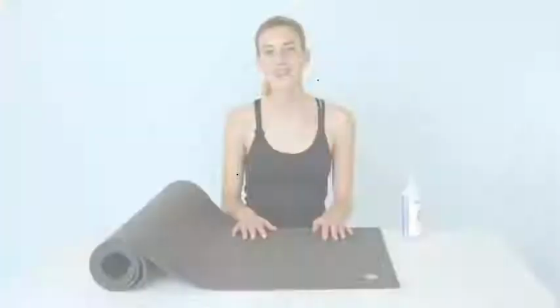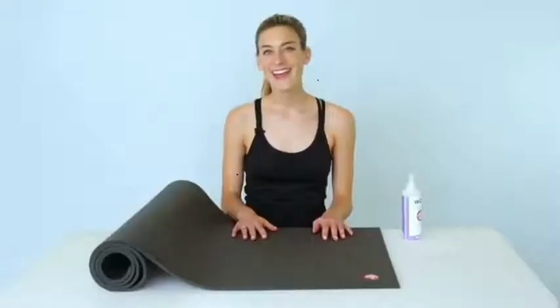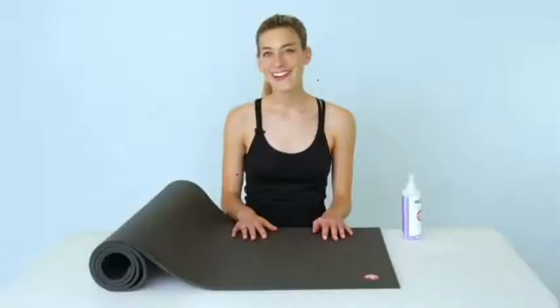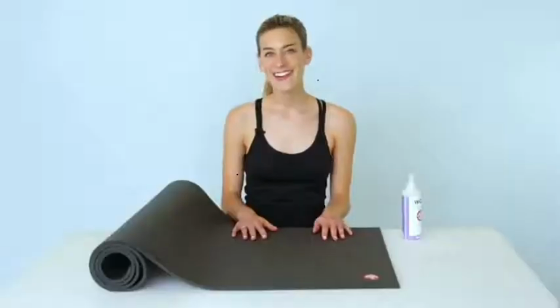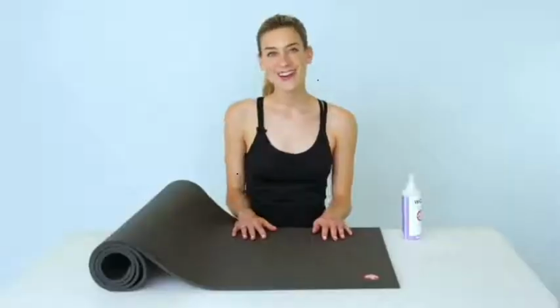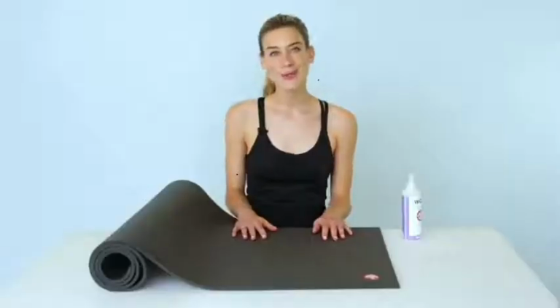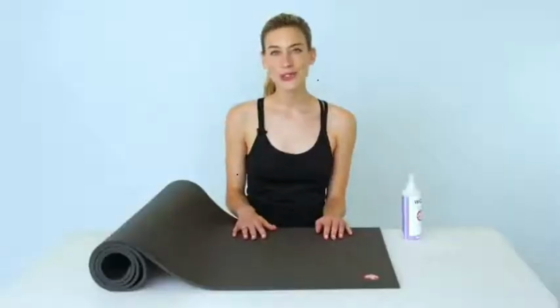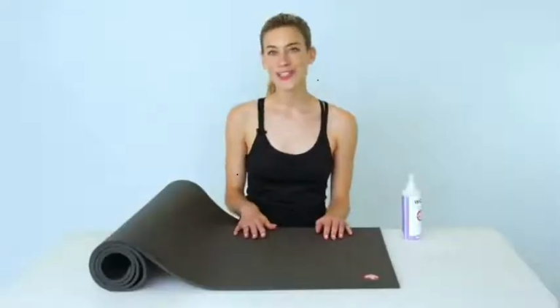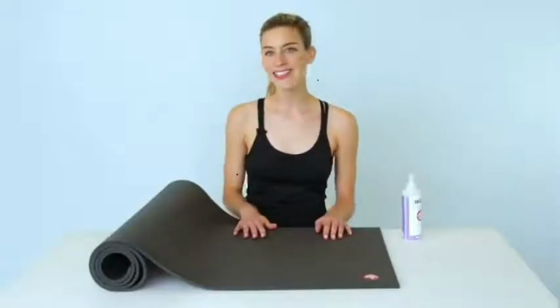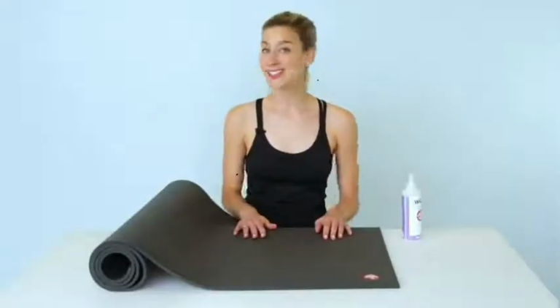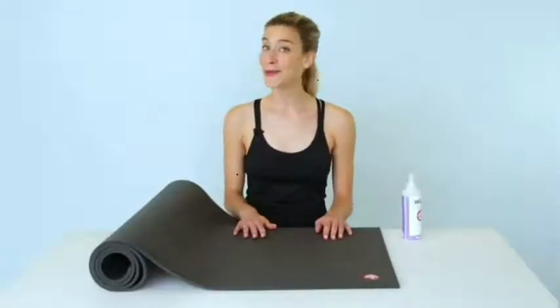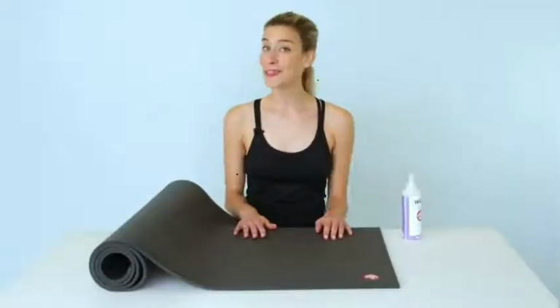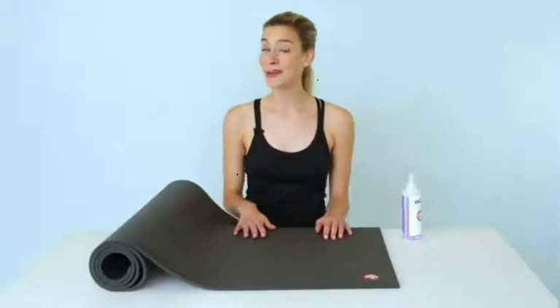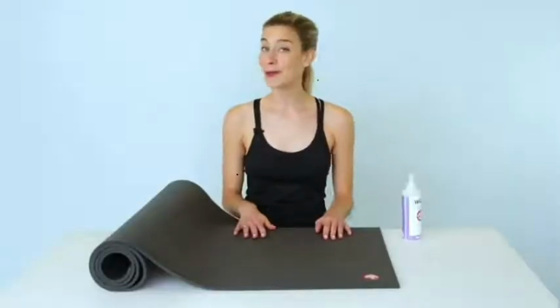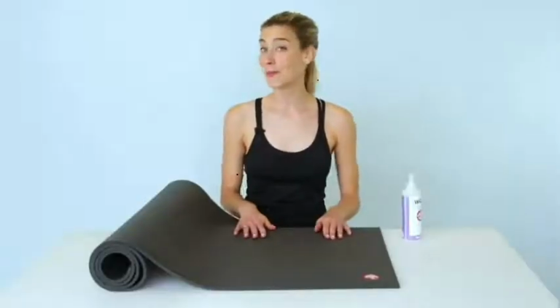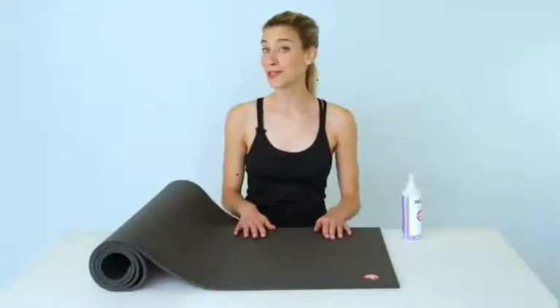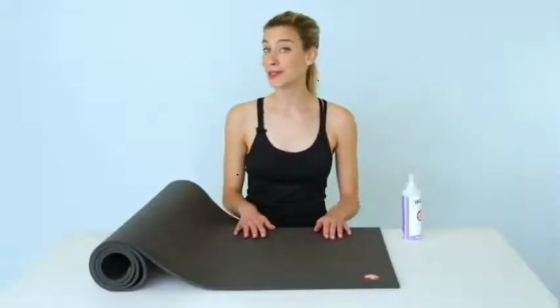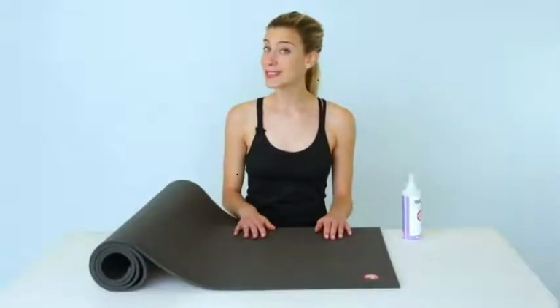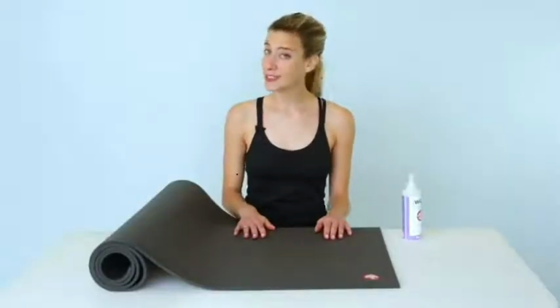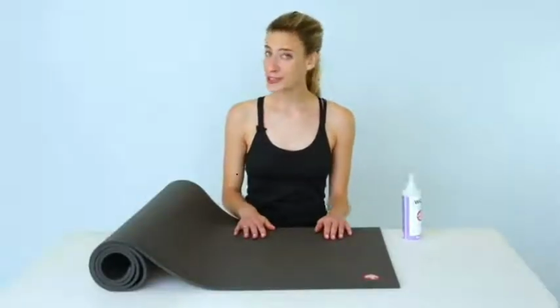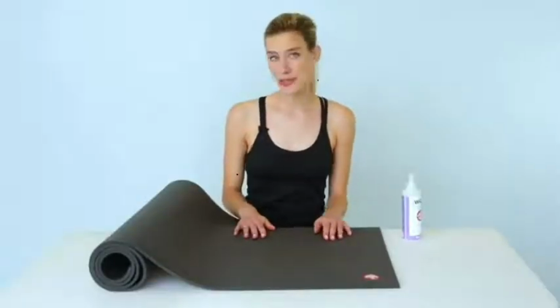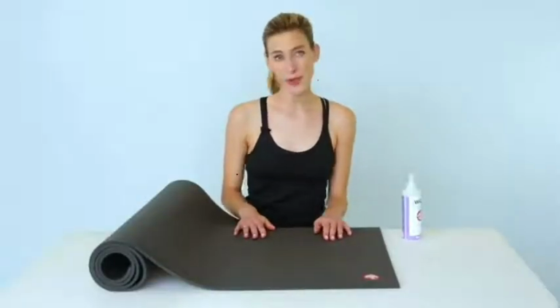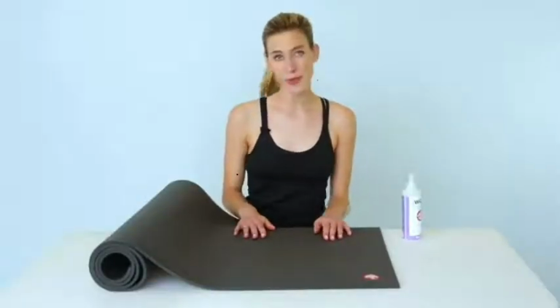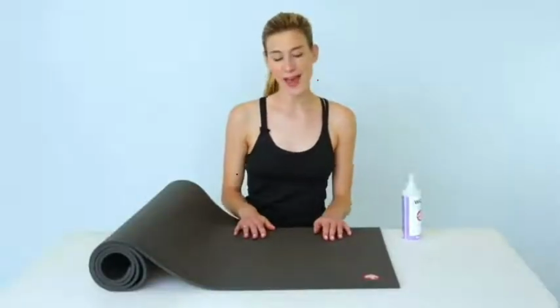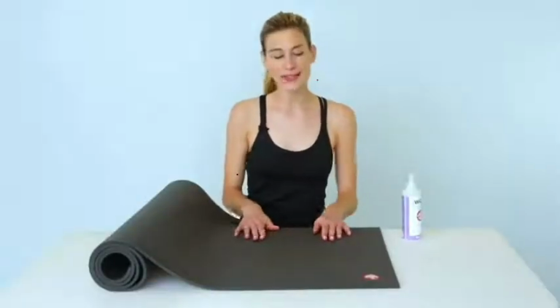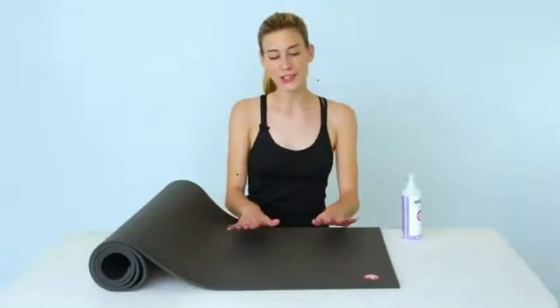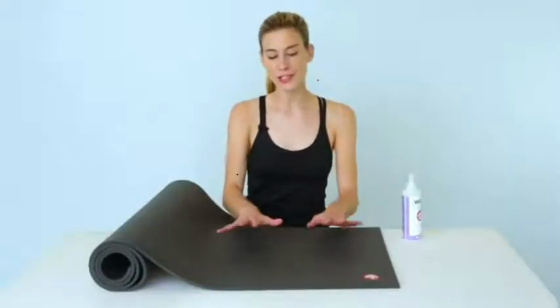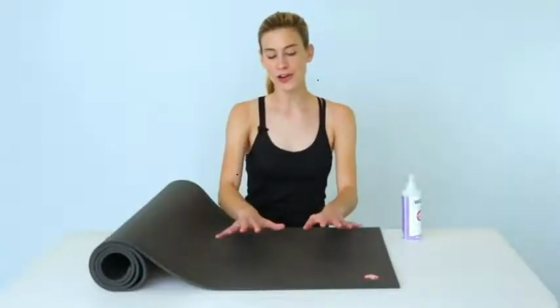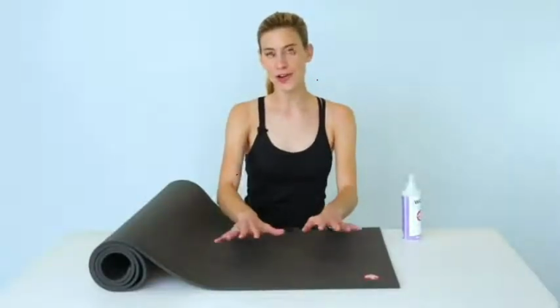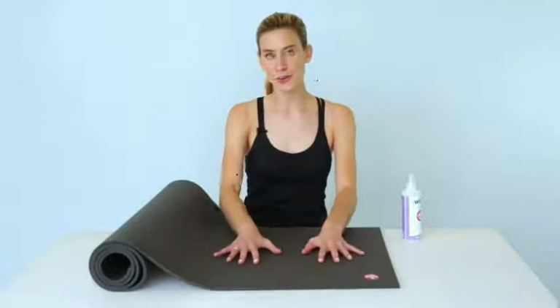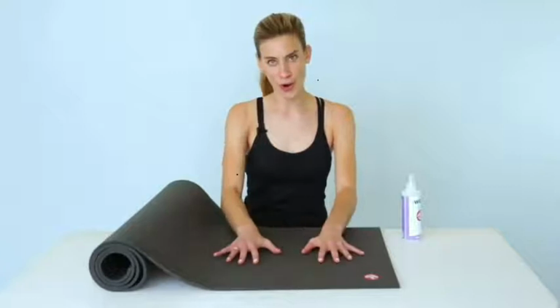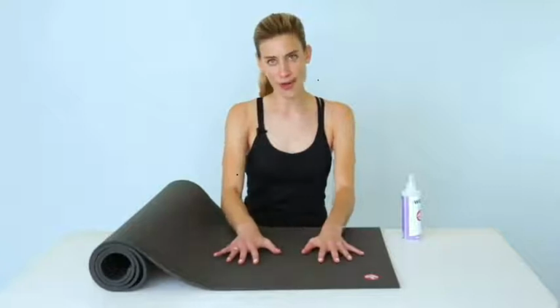Hey there, I'm Julie and today we're talking about Manduka's signature yoga mat, the legendary Pro Mat.